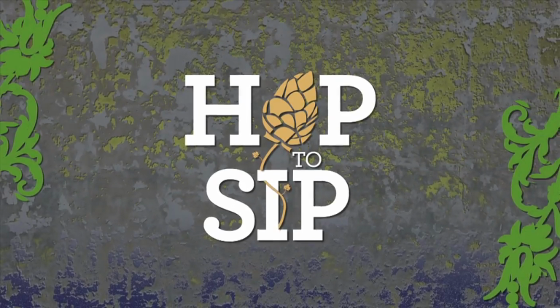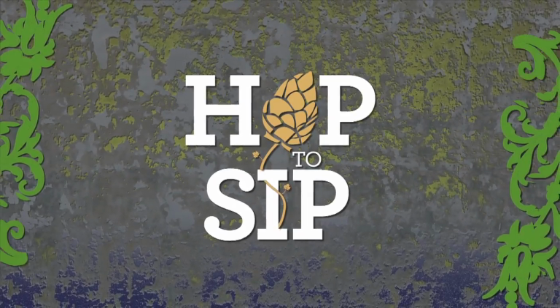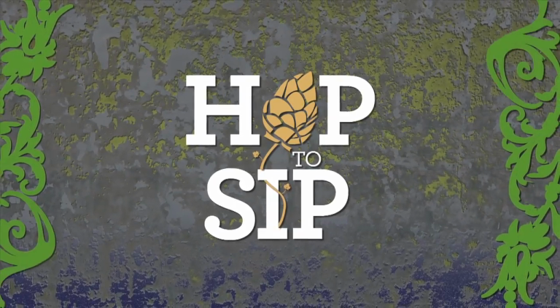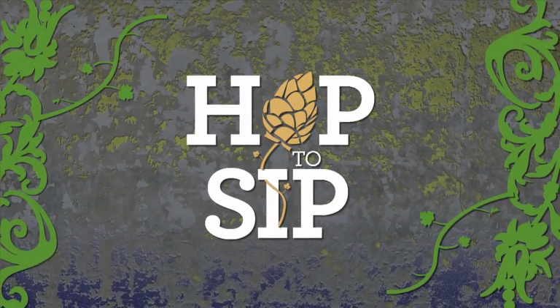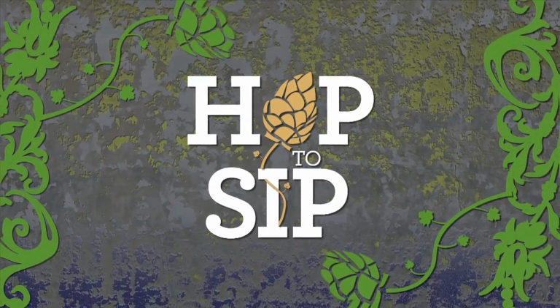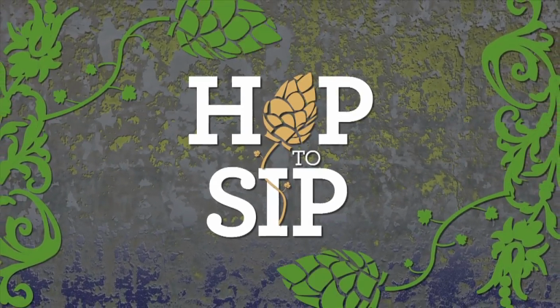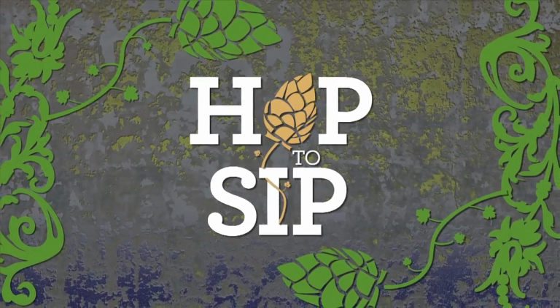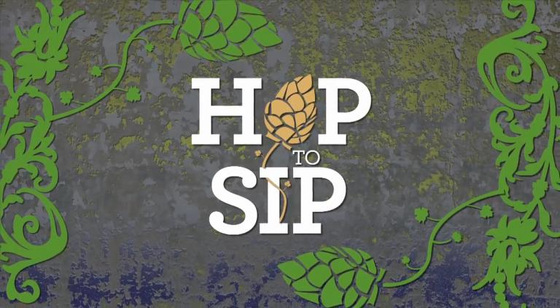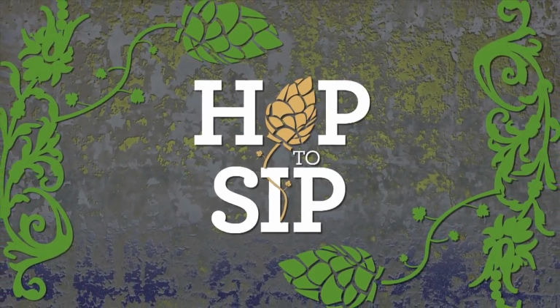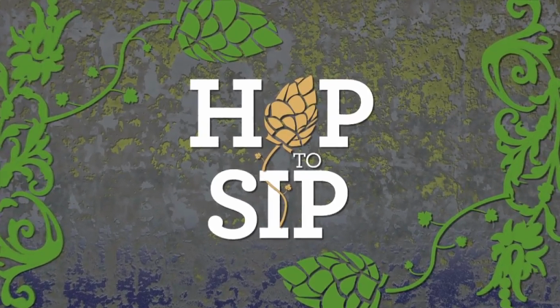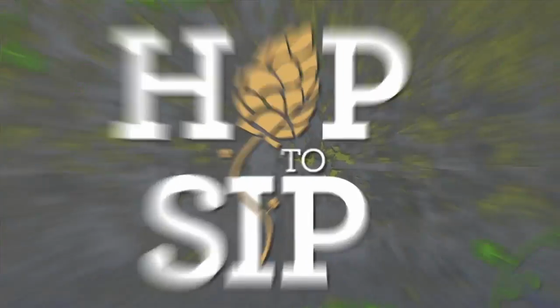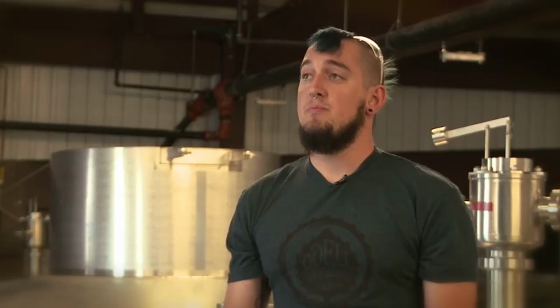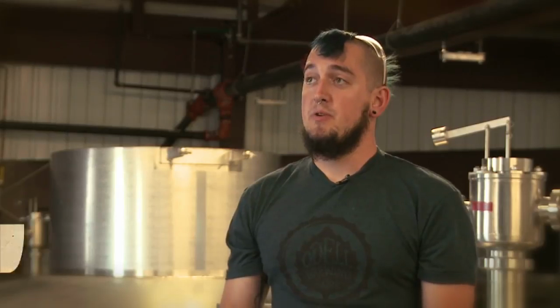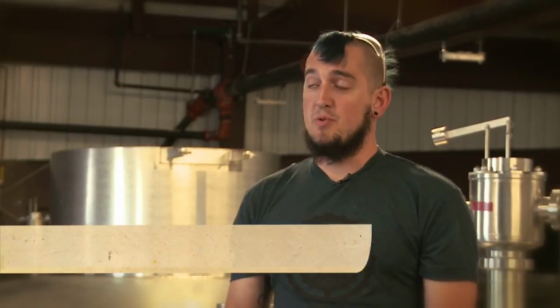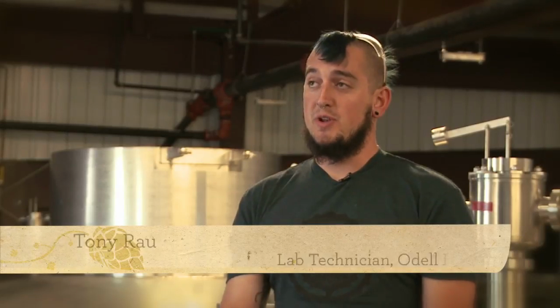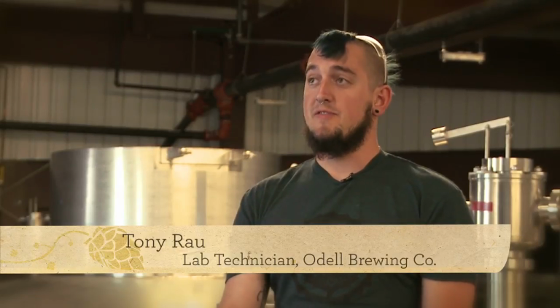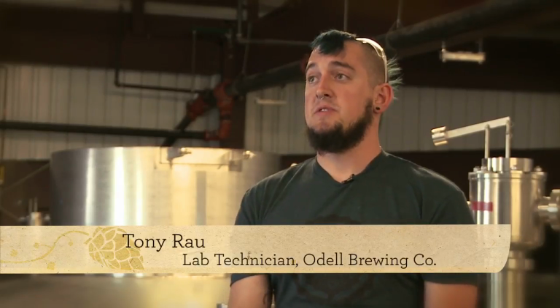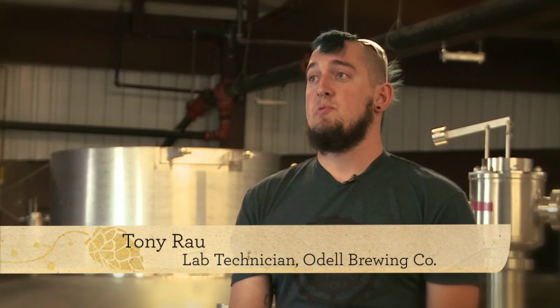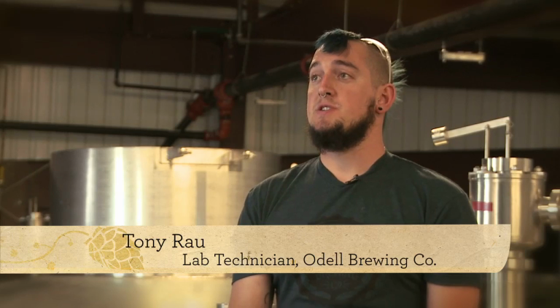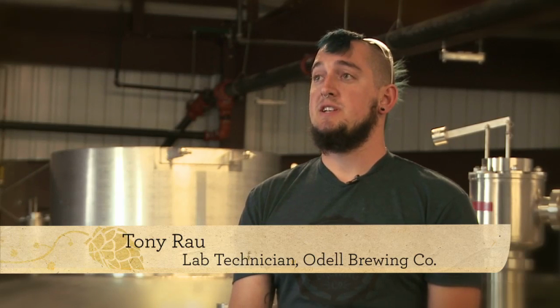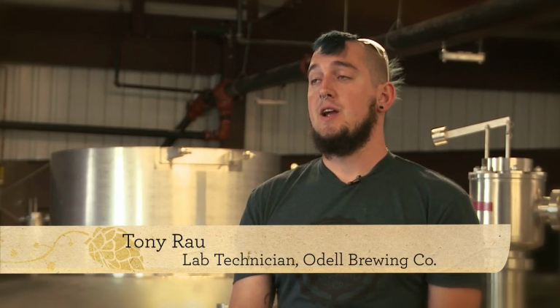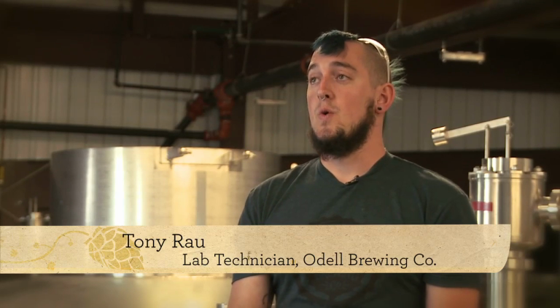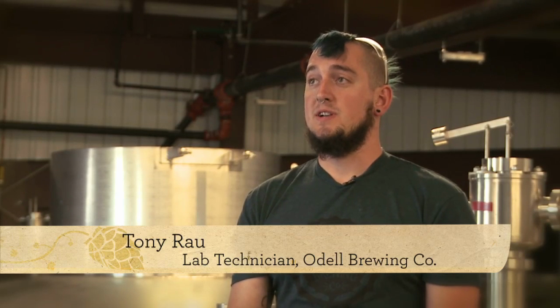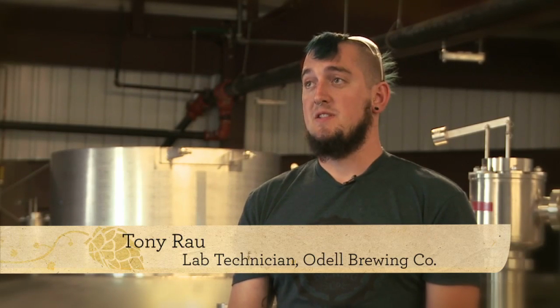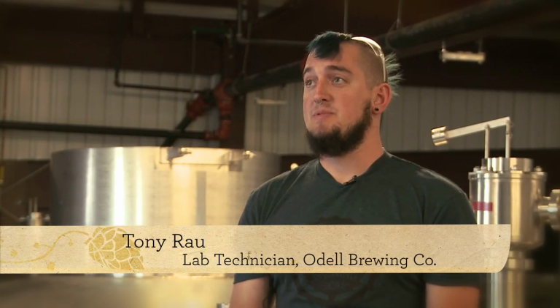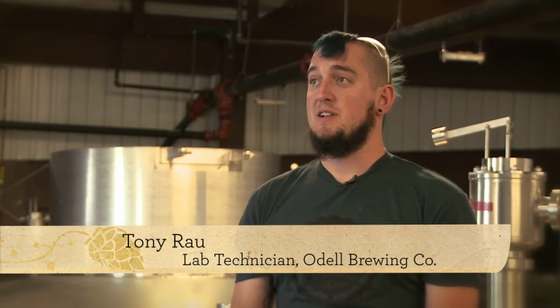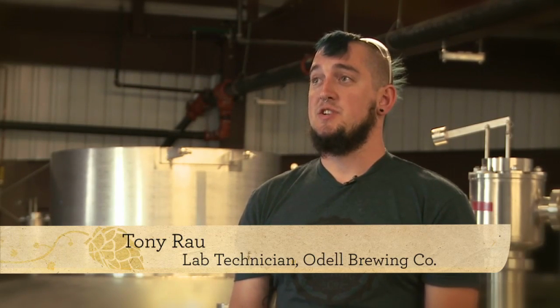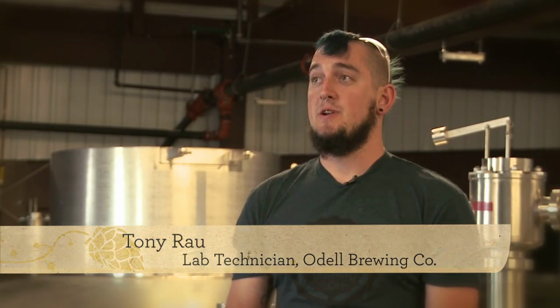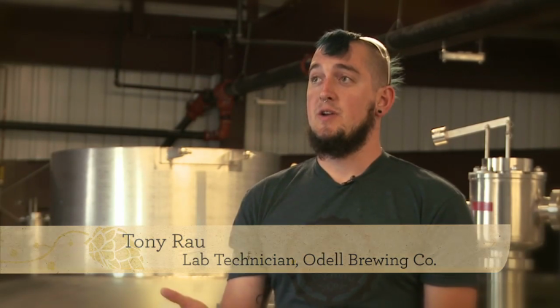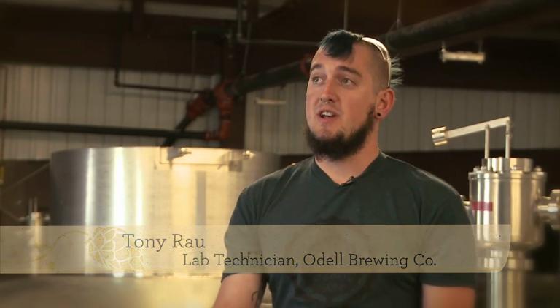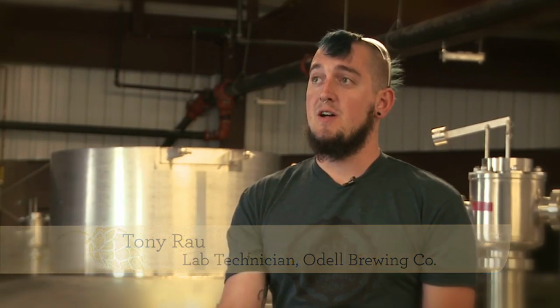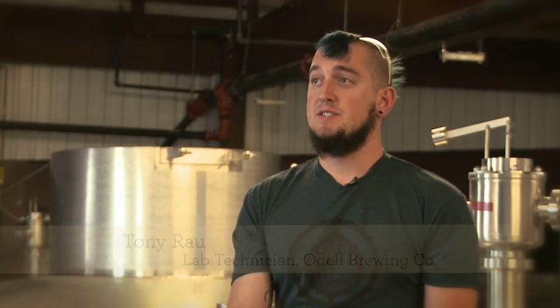Hi, I'm Tony Rao. I'm going to be the brew leader for this project and I work as a lab technician here at Odell's.